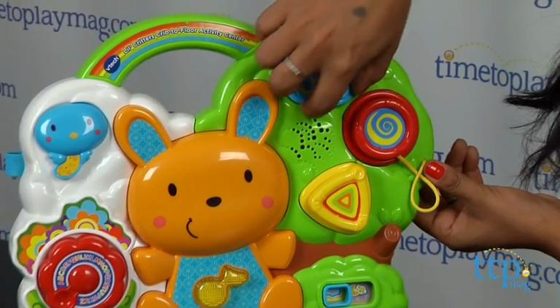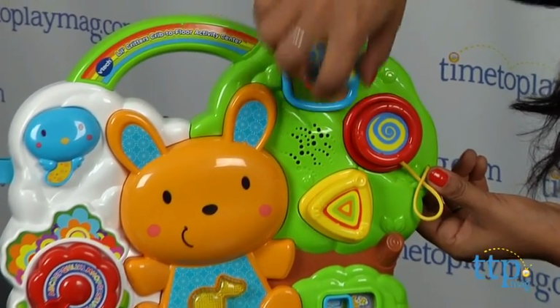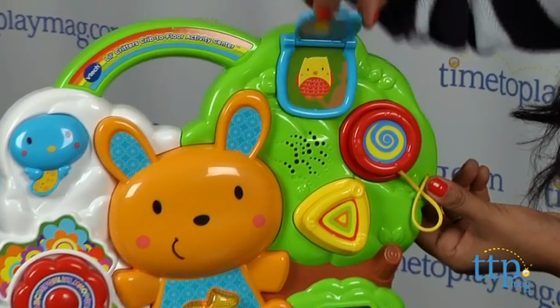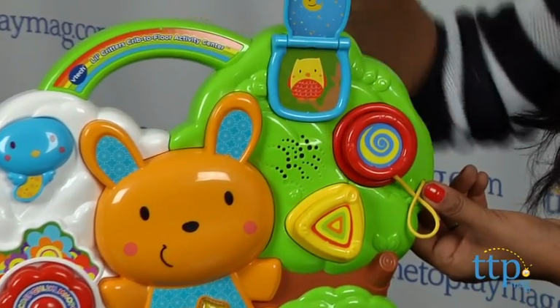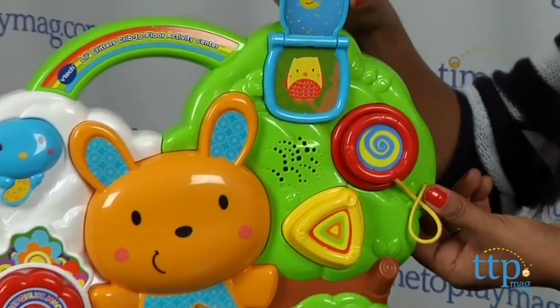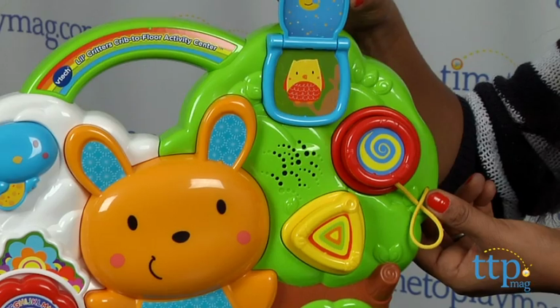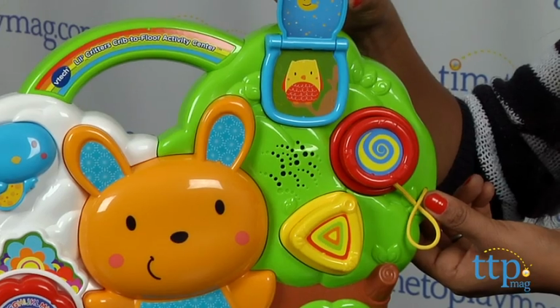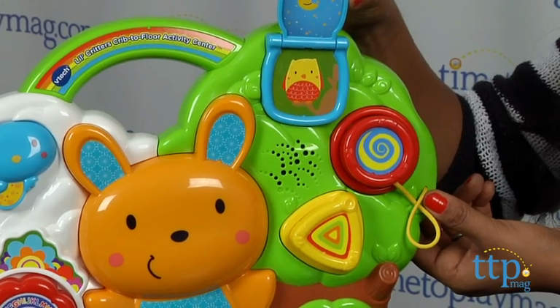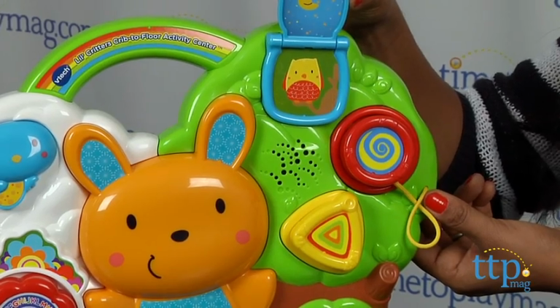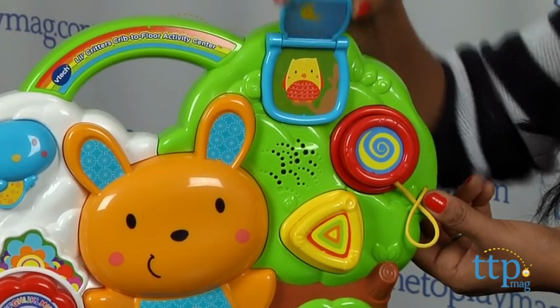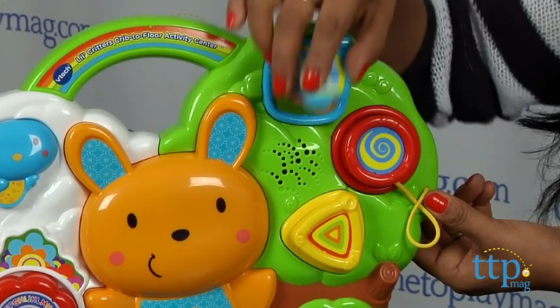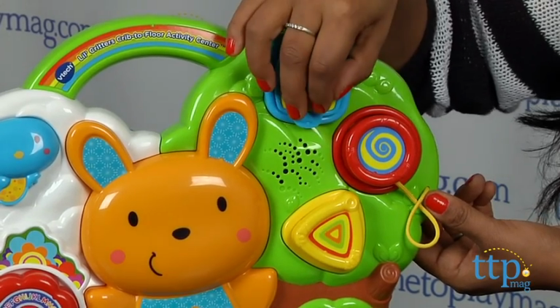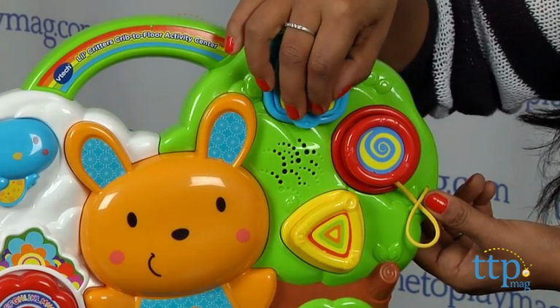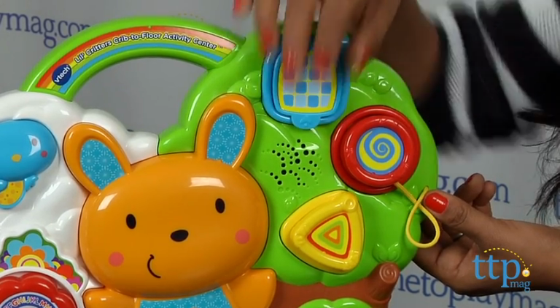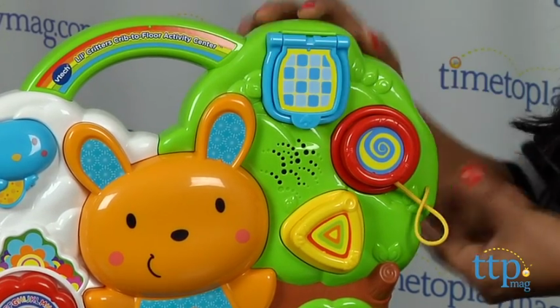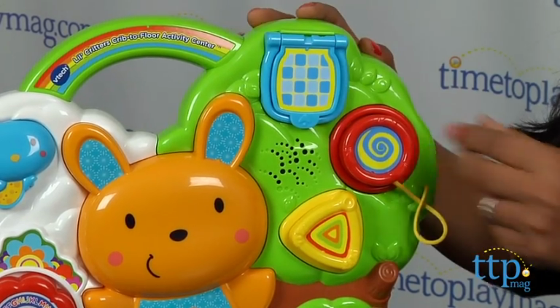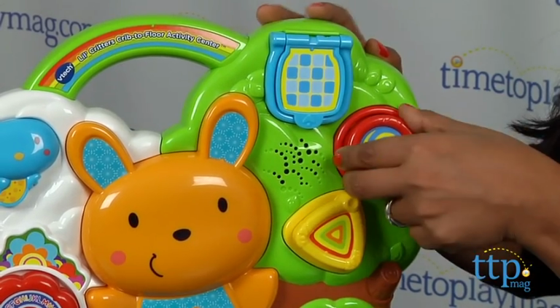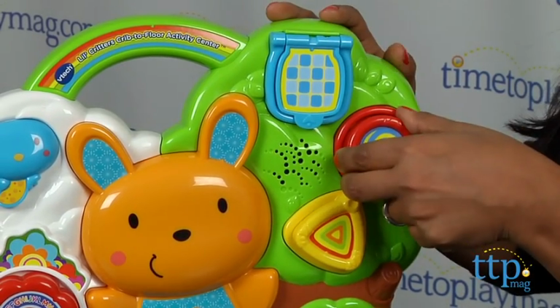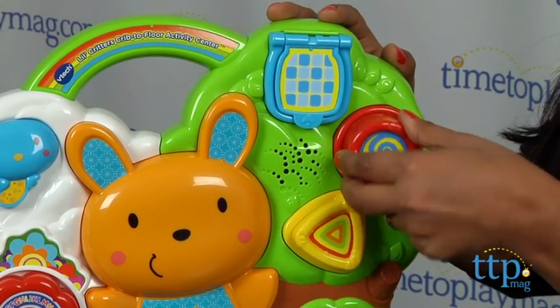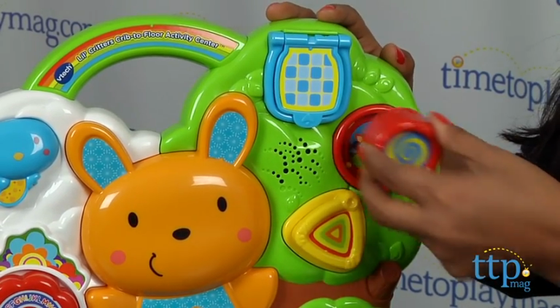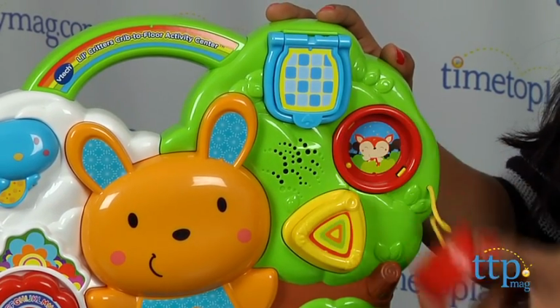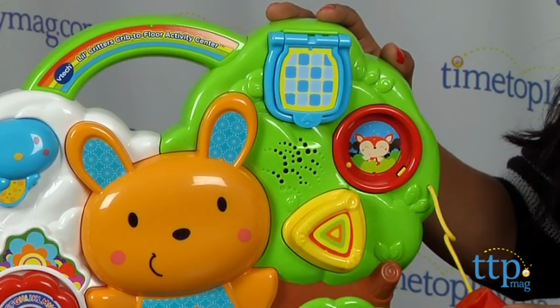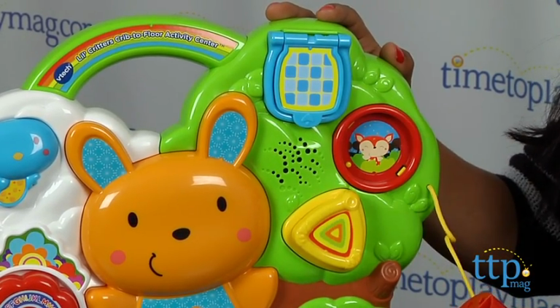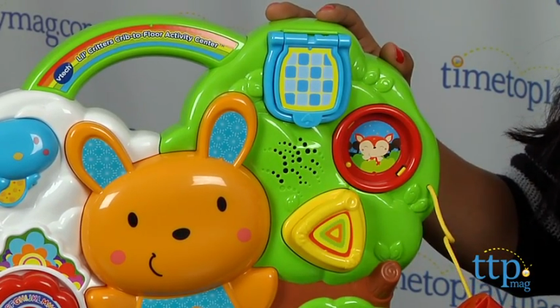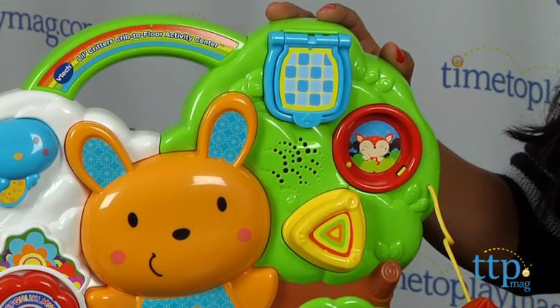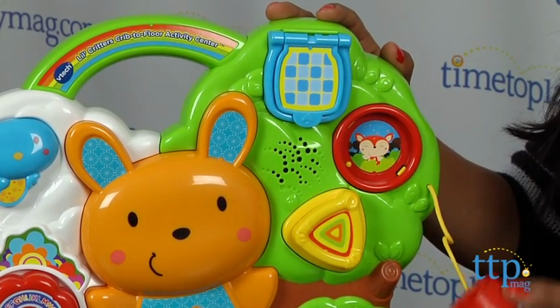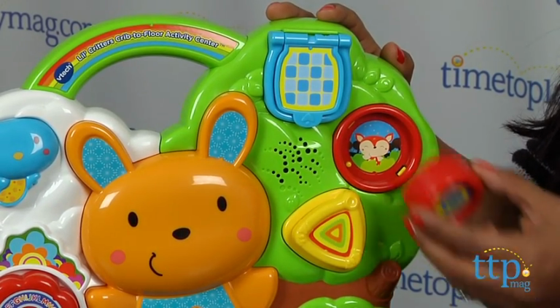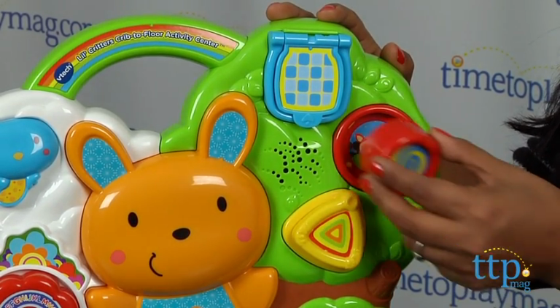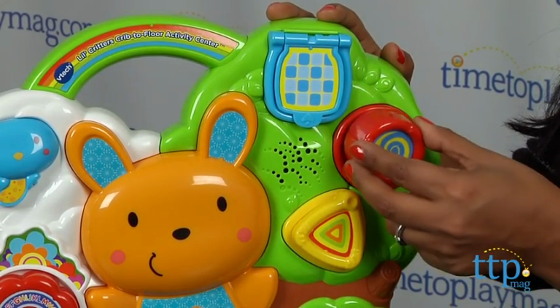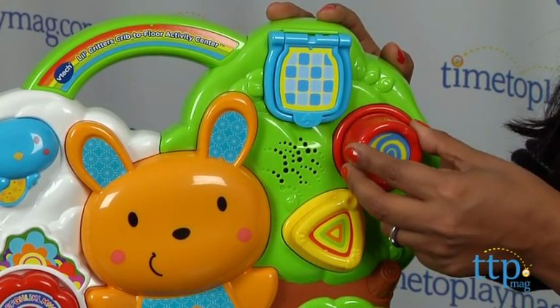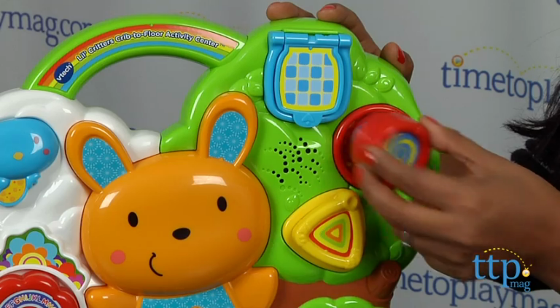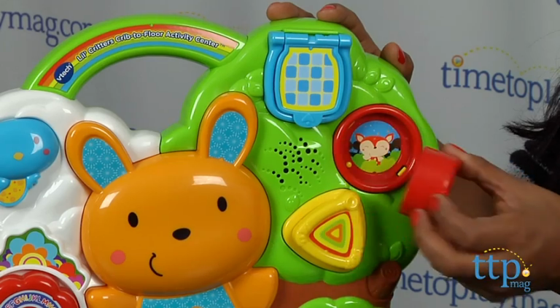The musical note in the middle of the activity center lights up and flashes. Peek under the flaps to discover more sounds and fun phrases.